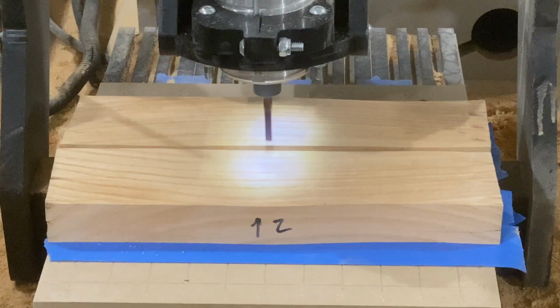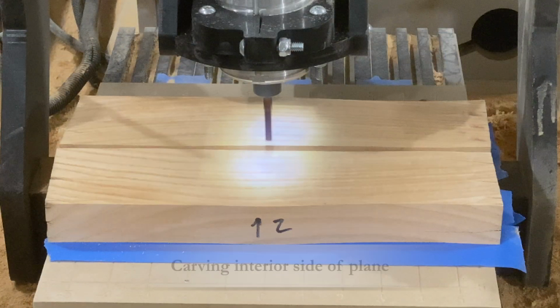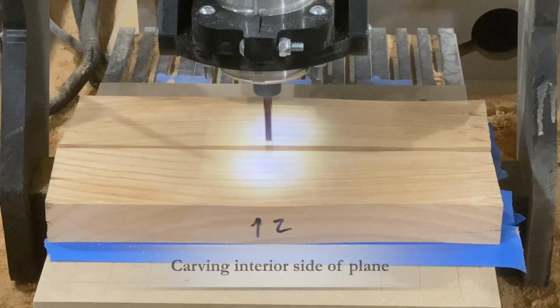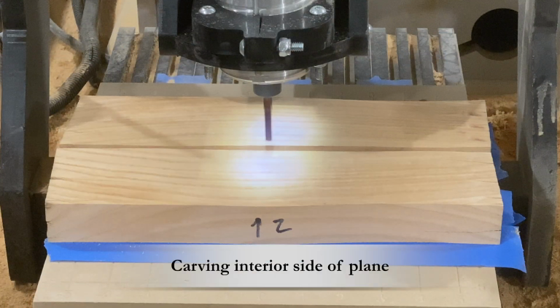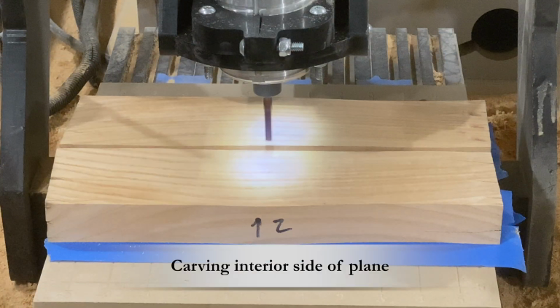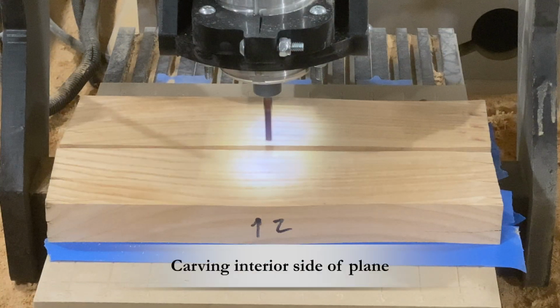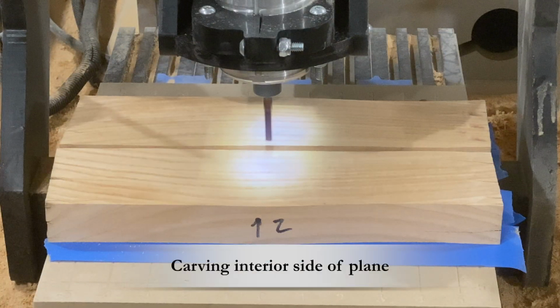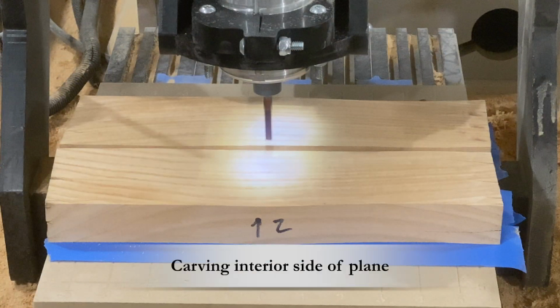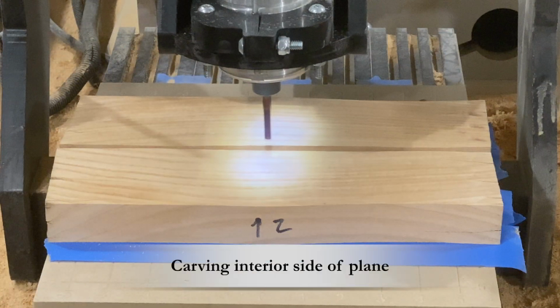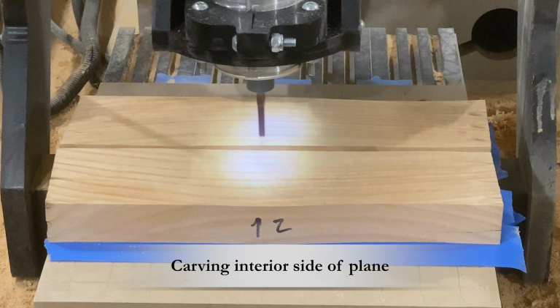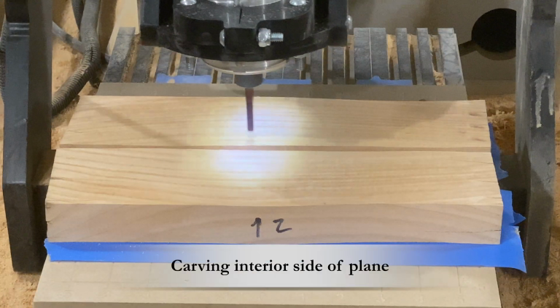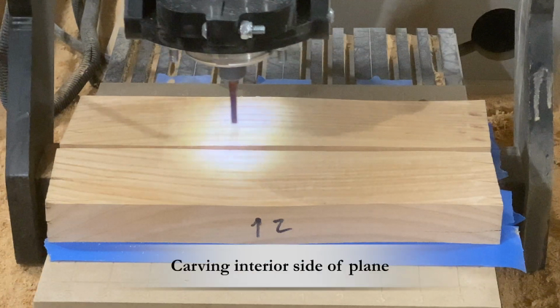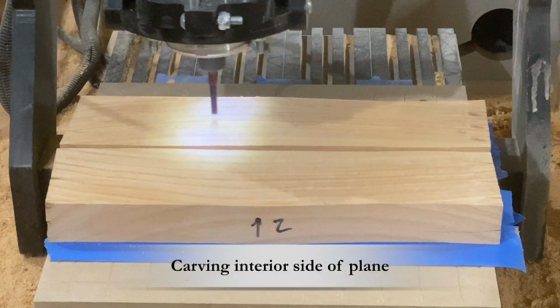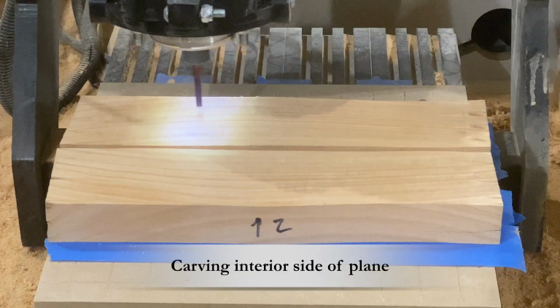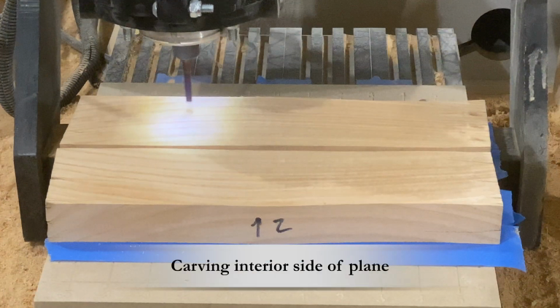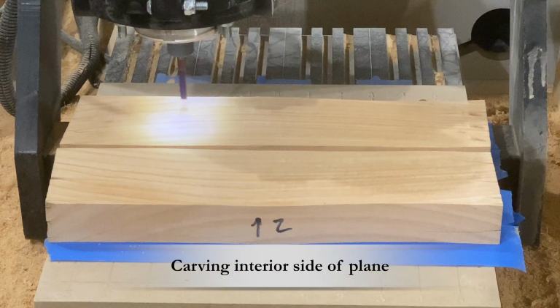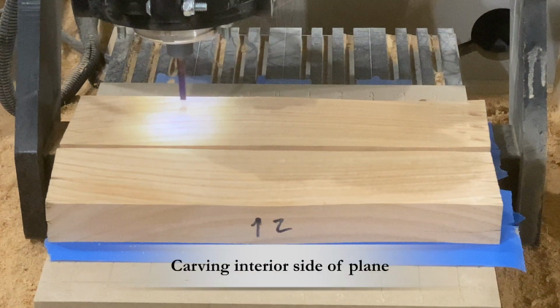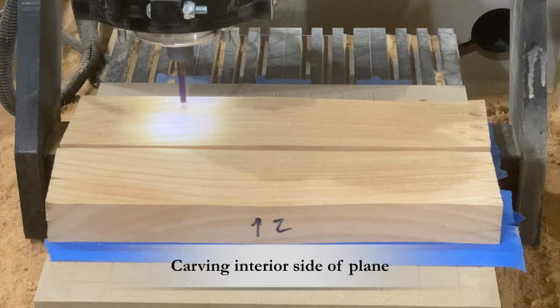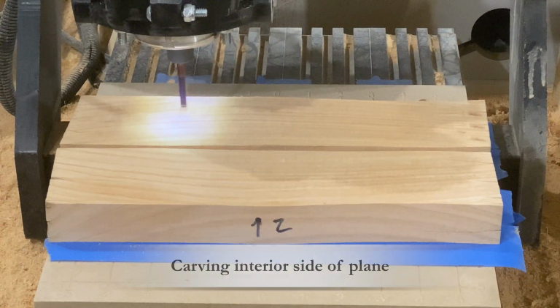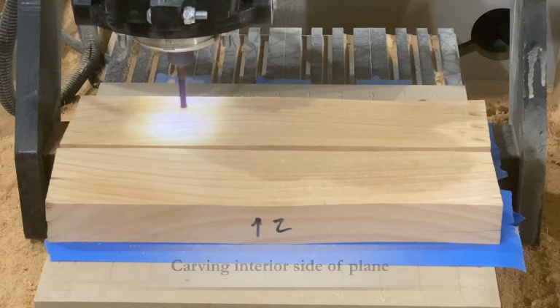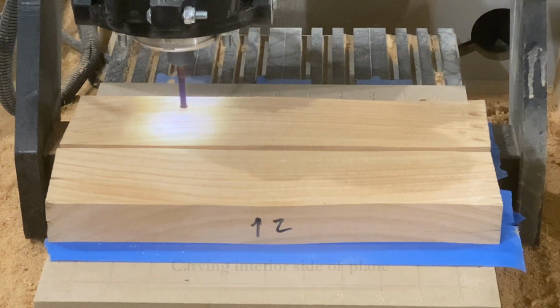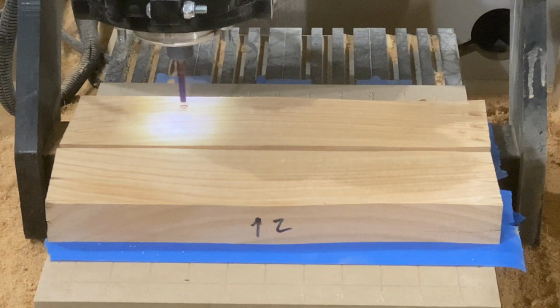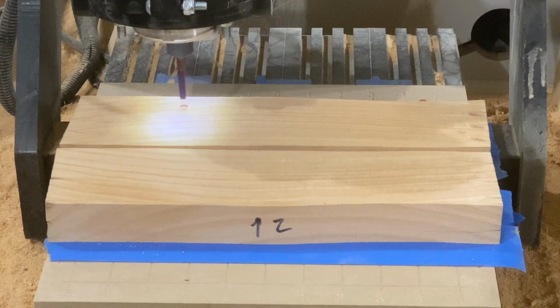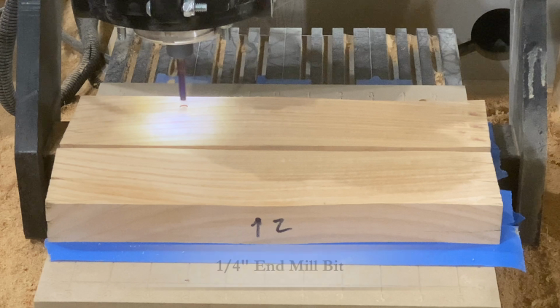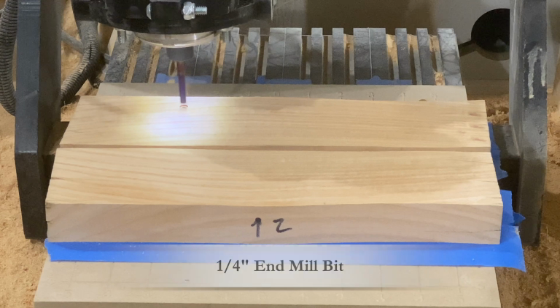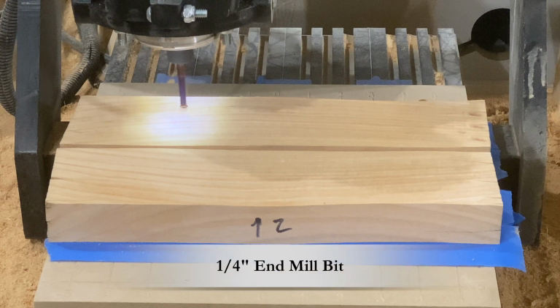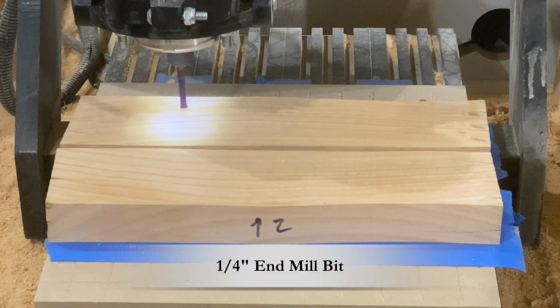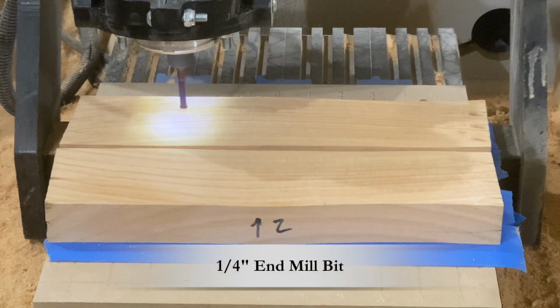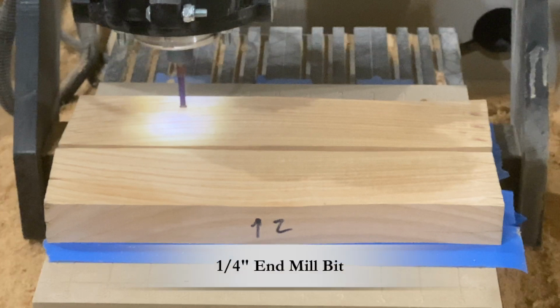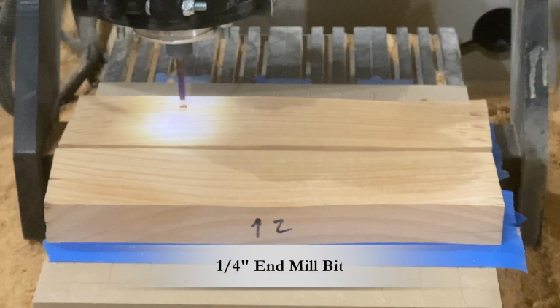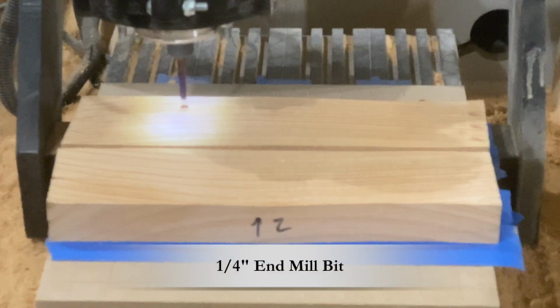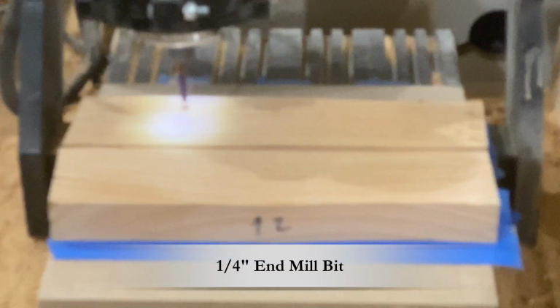We're finally getting to the main carving of the hand plane. I'll let the CNC run without any commentary and check back in after a few minutes.